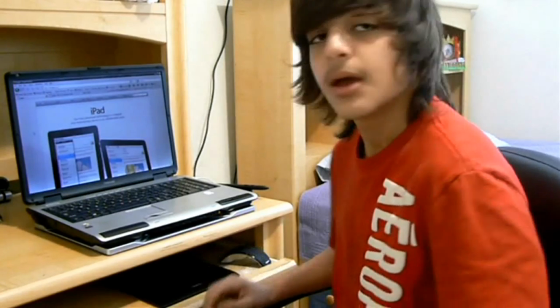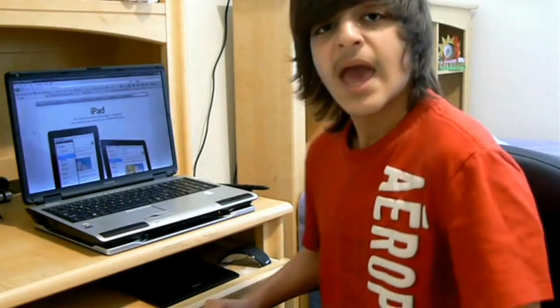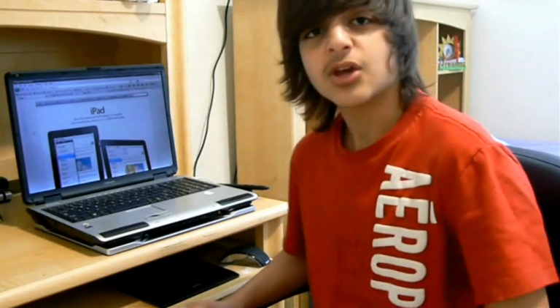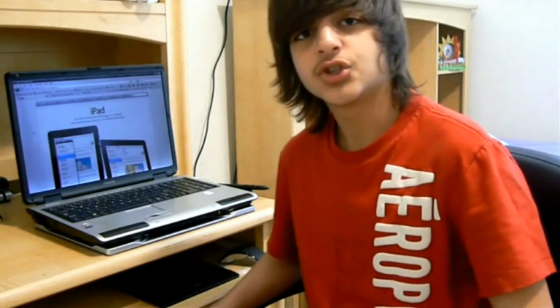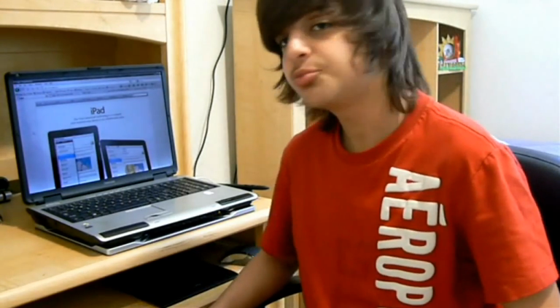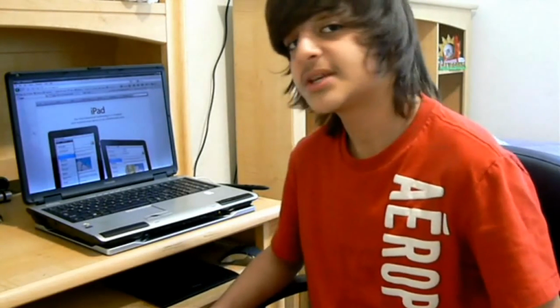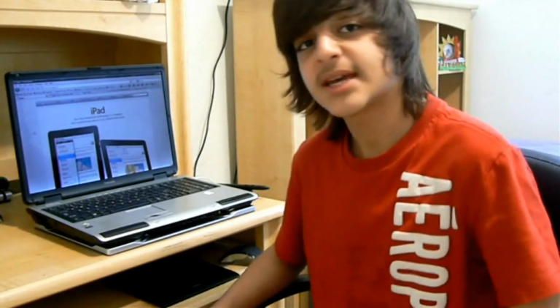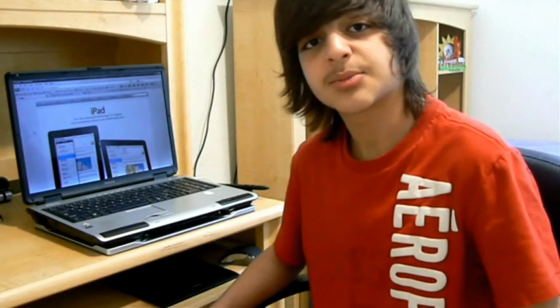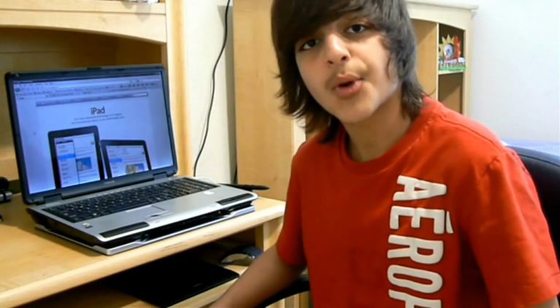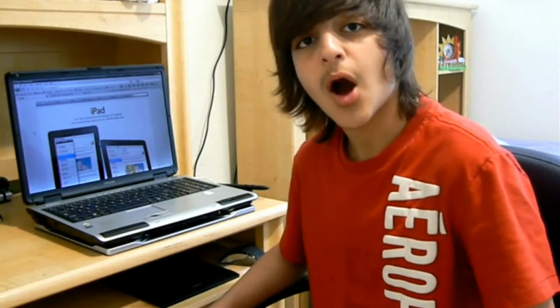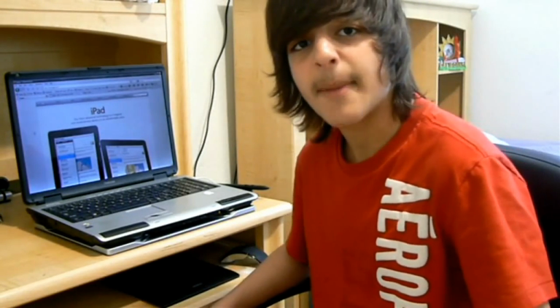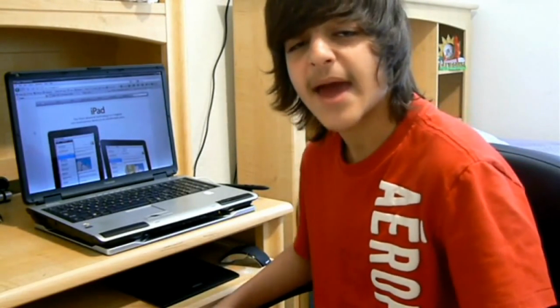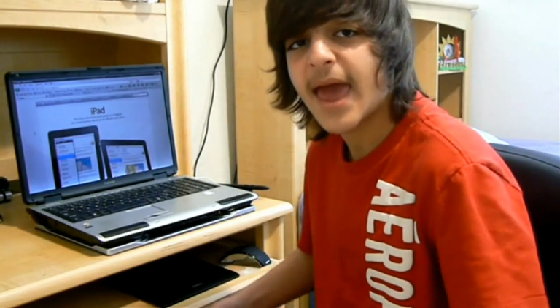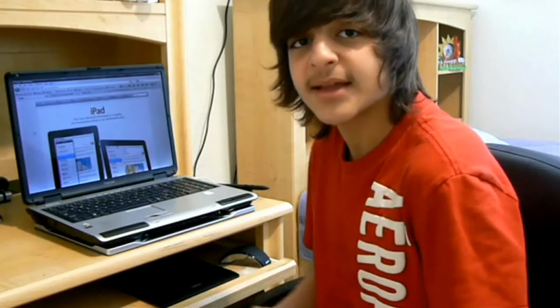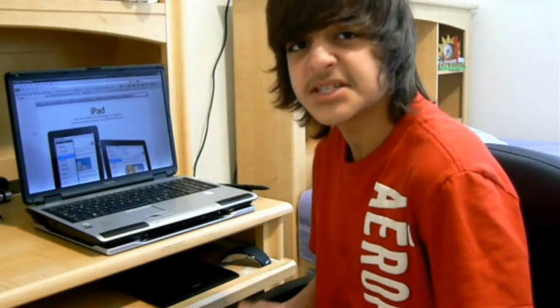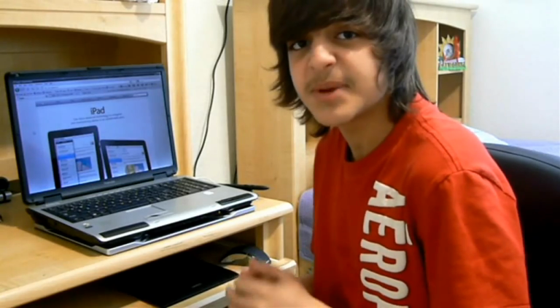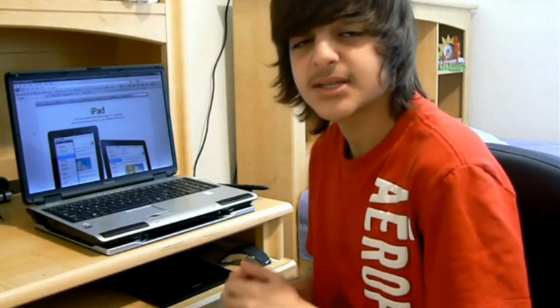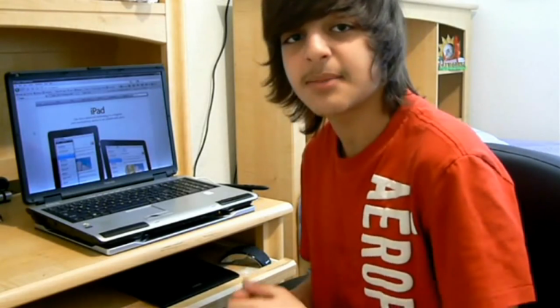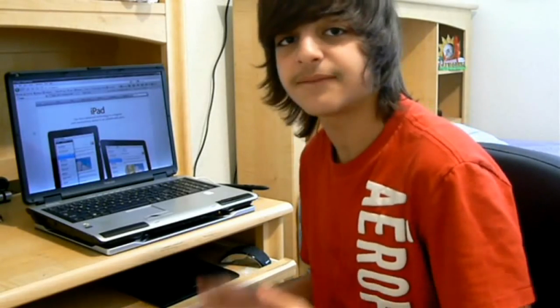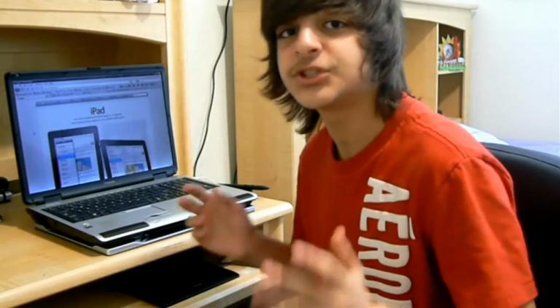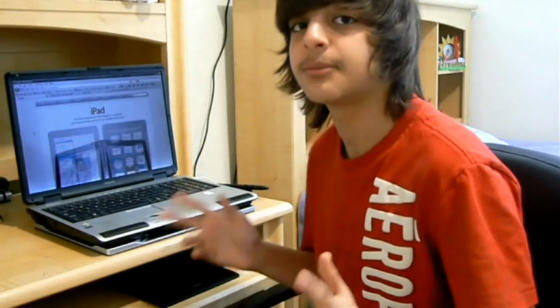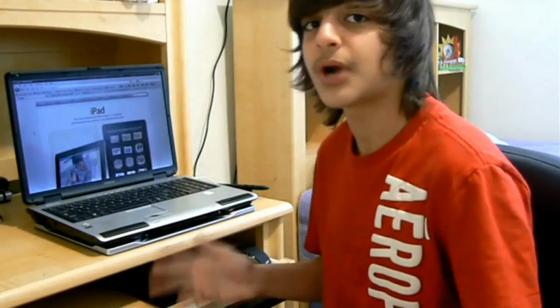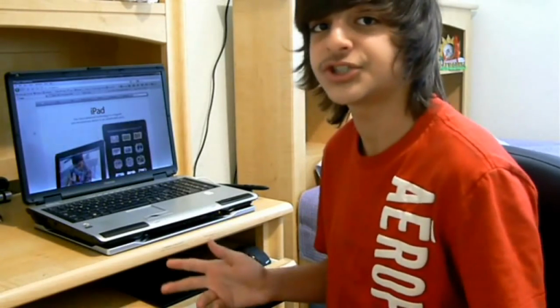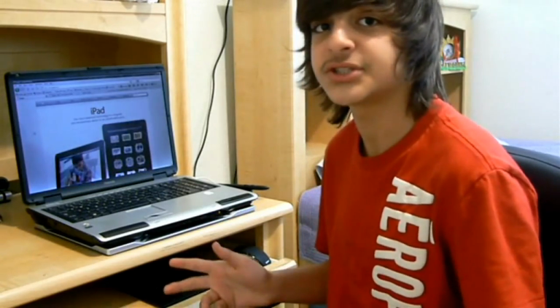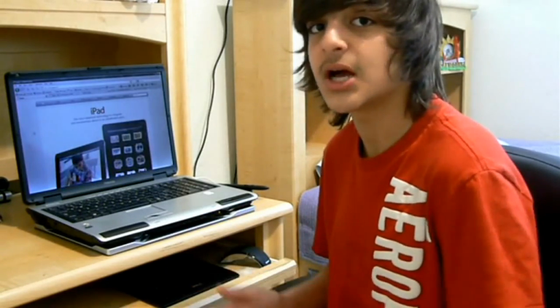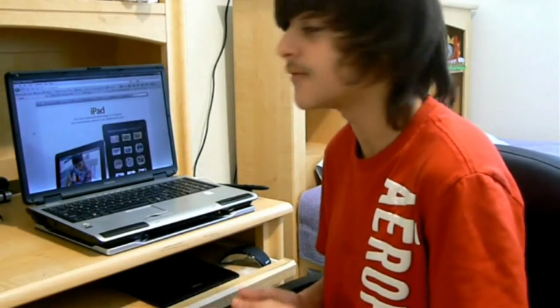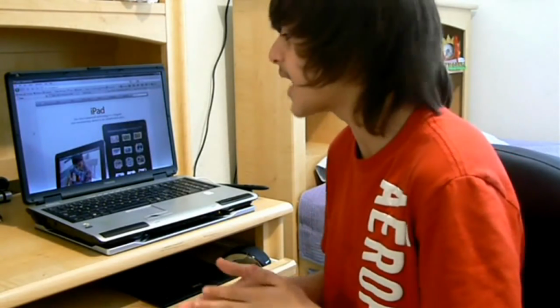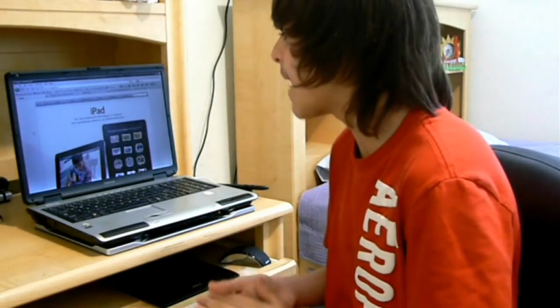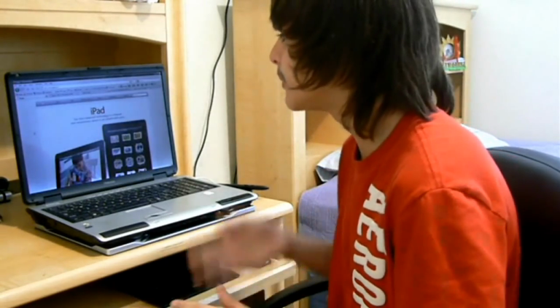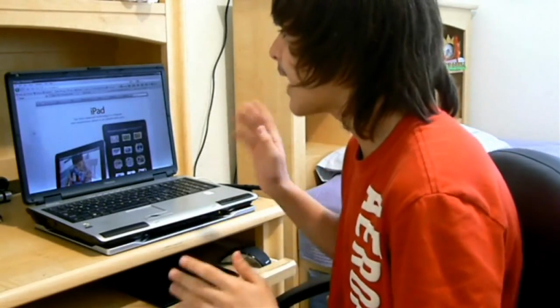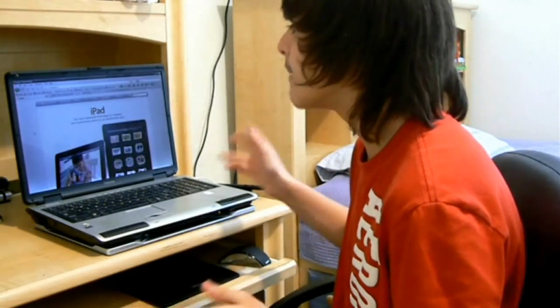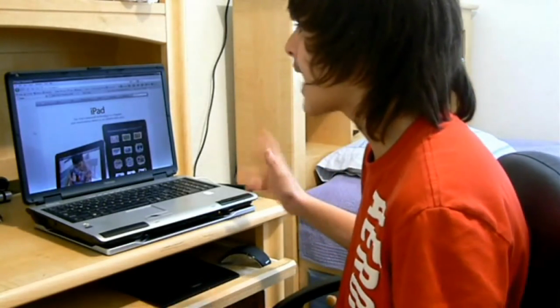Hey YouTube, it's TechSupportGonBad and this is basically my first impression of the Apple iPad.